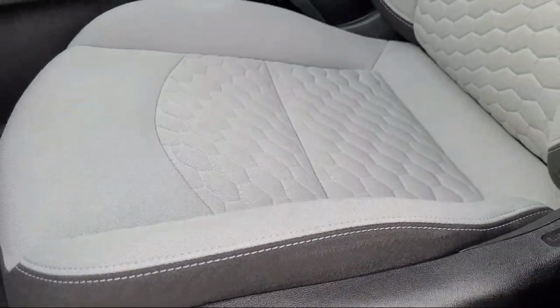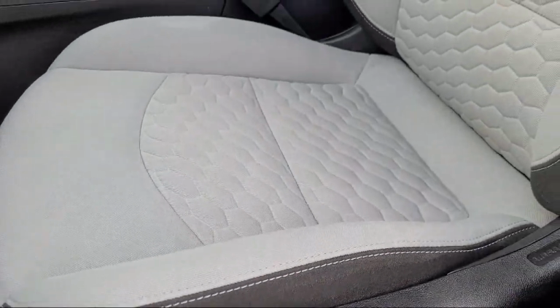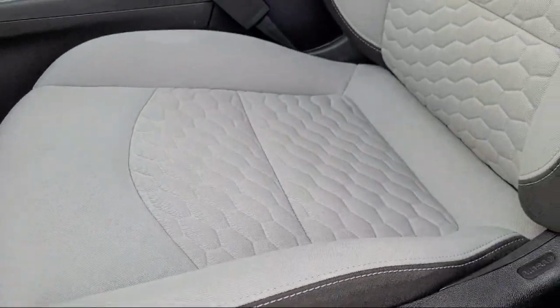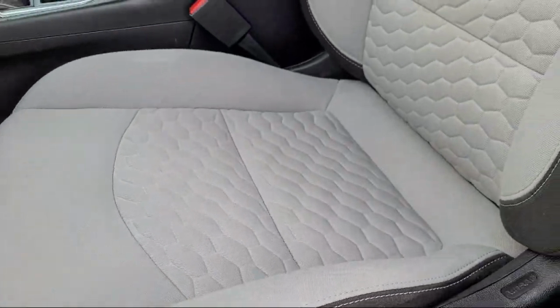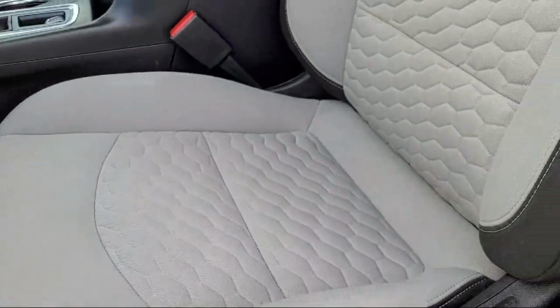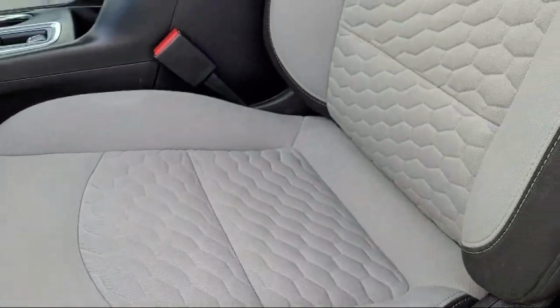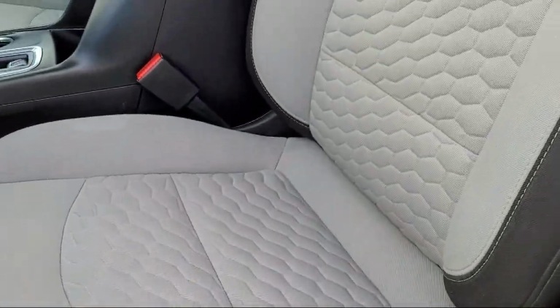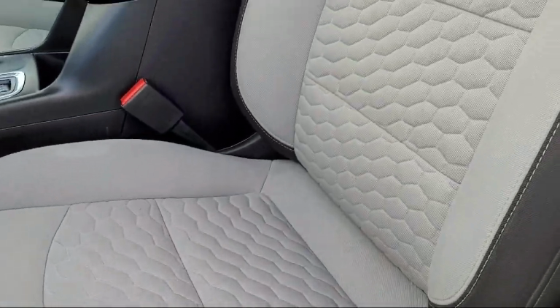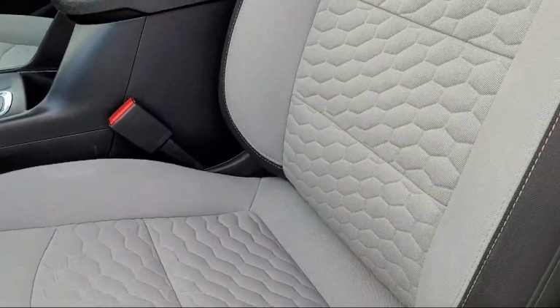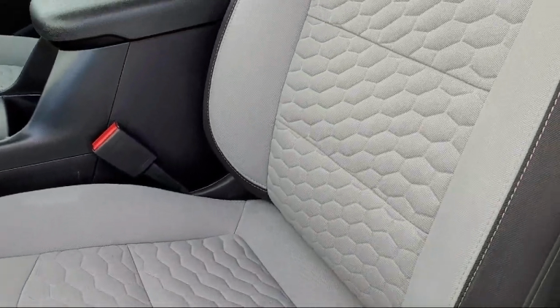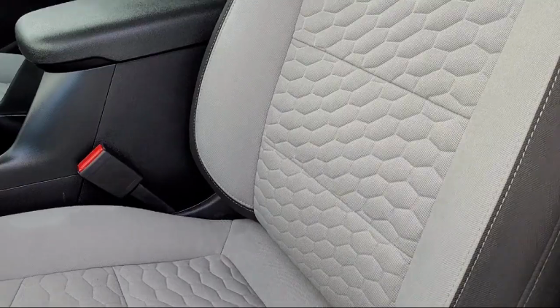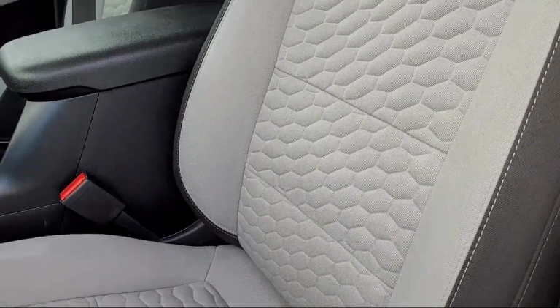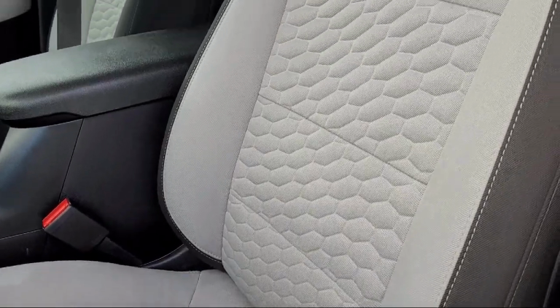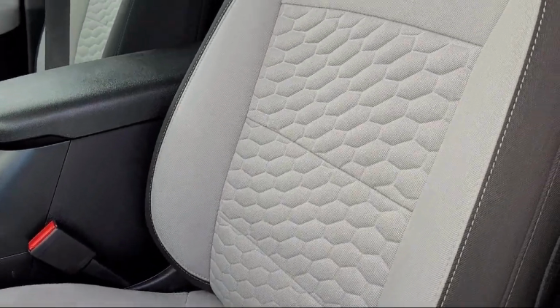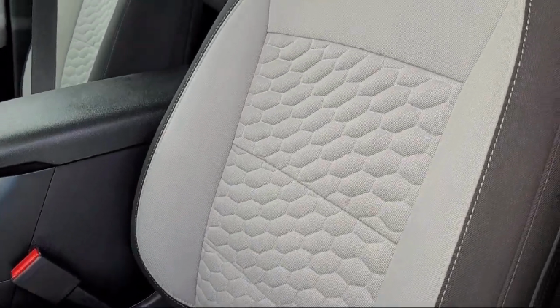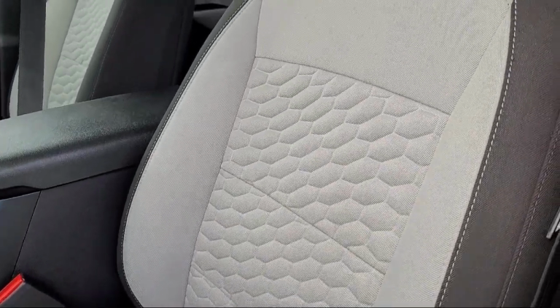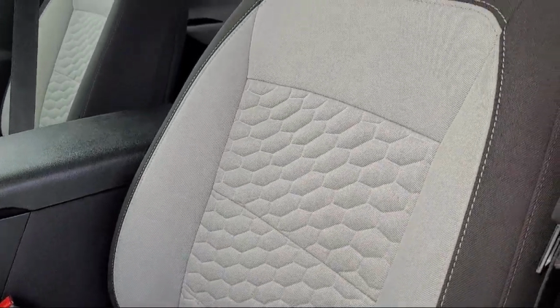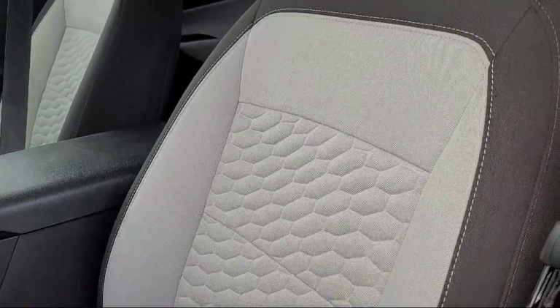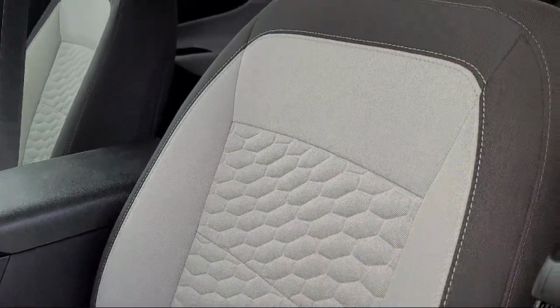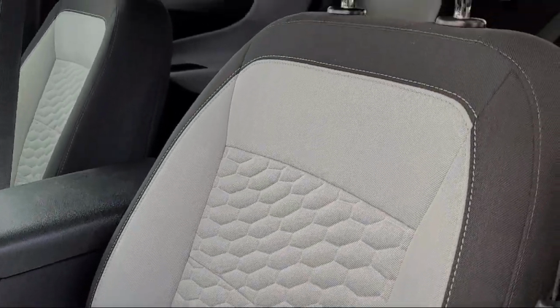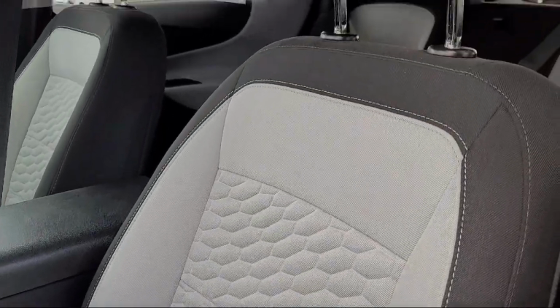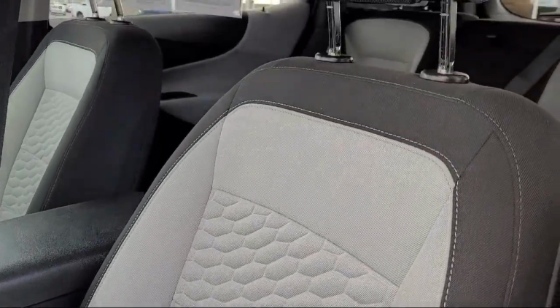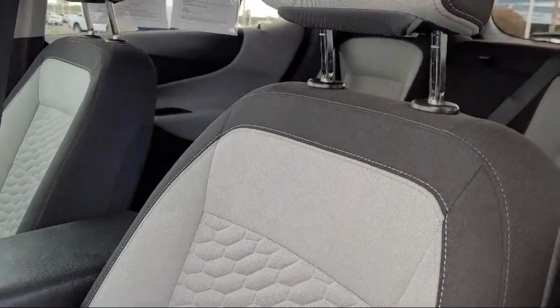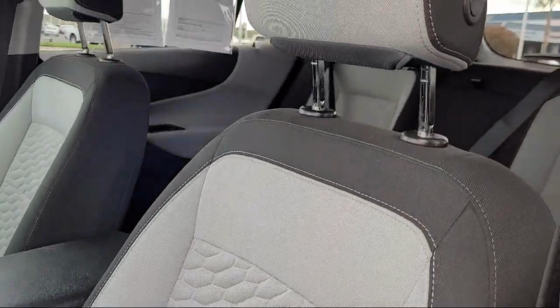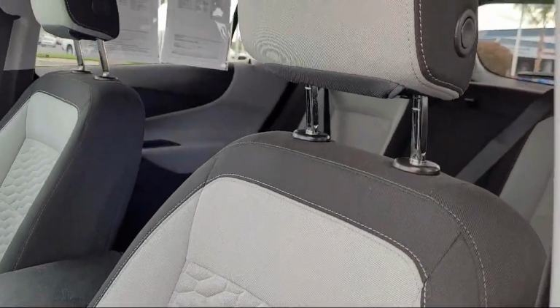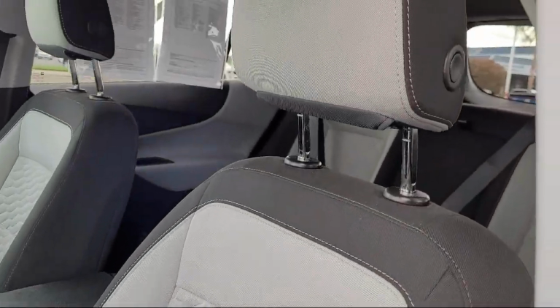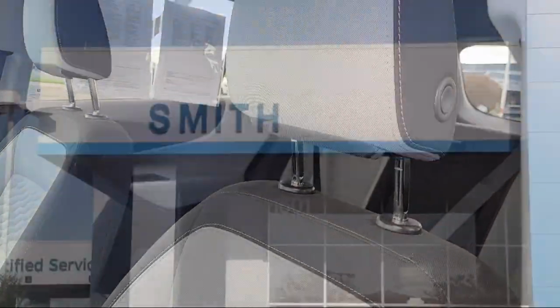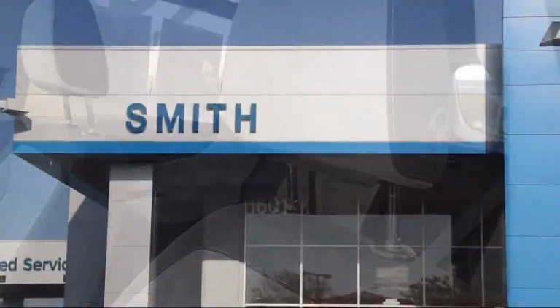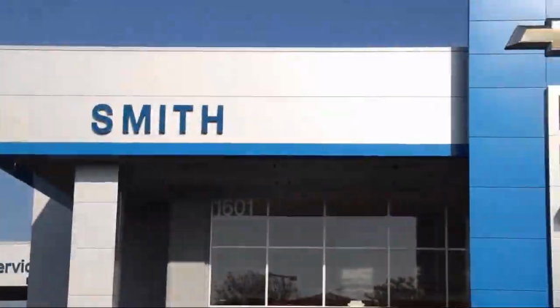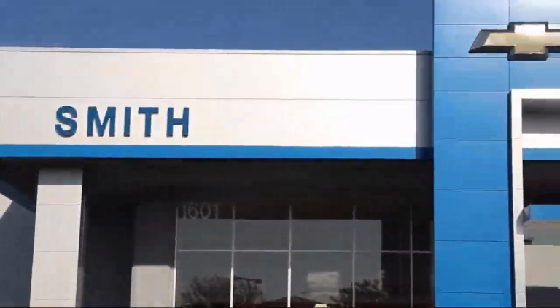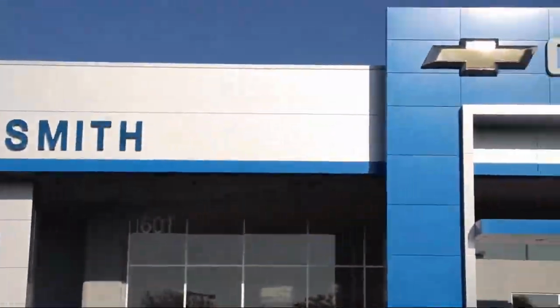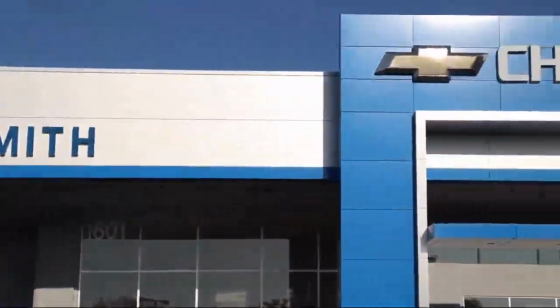We're located at 1601 Auto Mall Drive, right off of Highway 99 in Turlock.